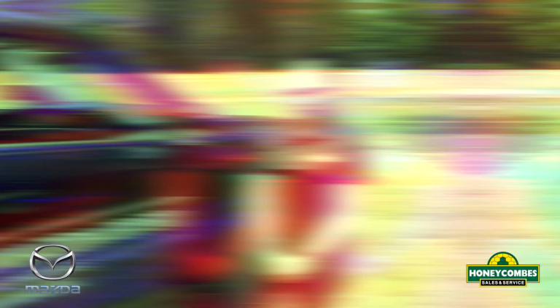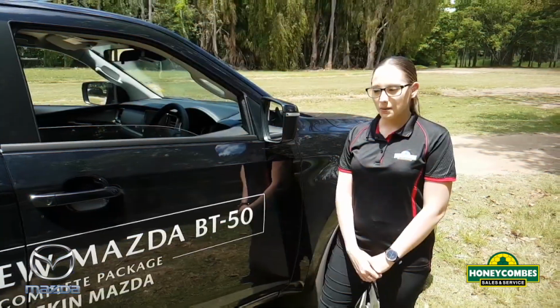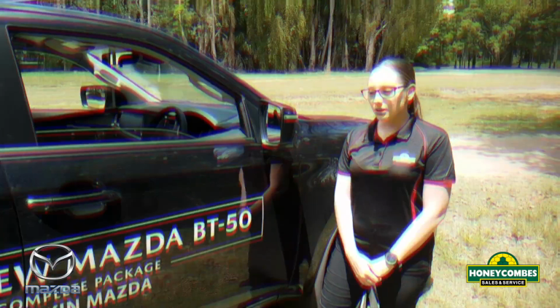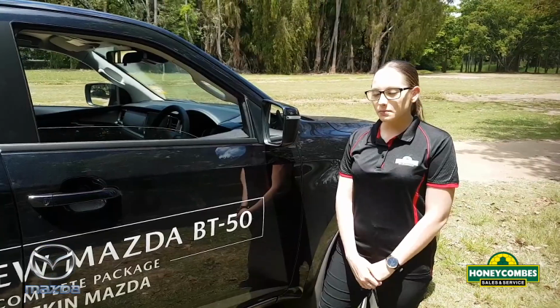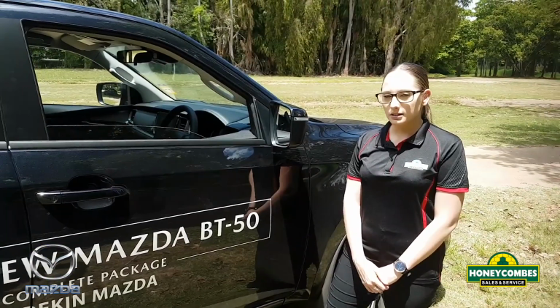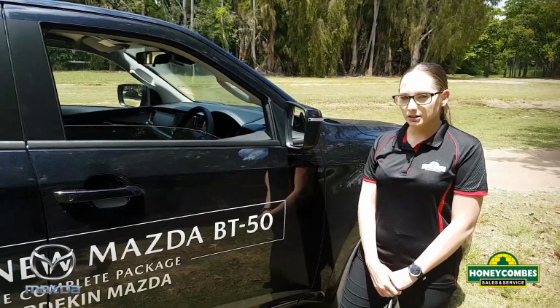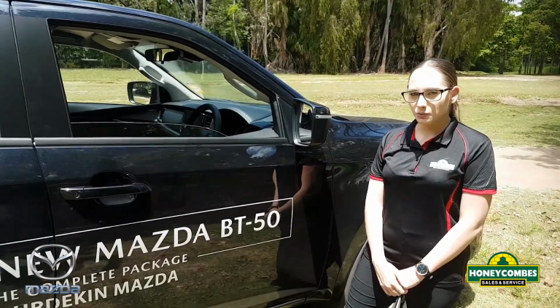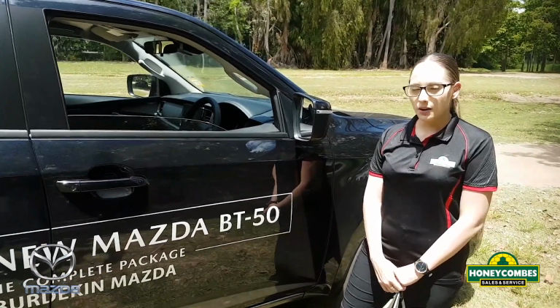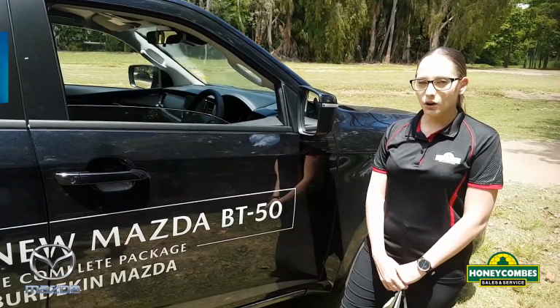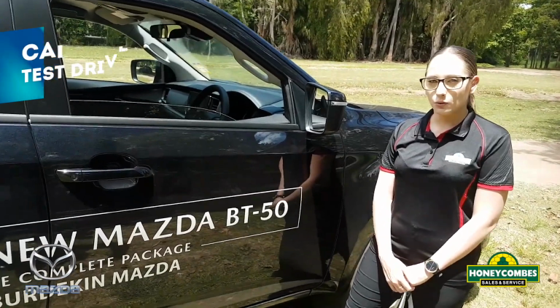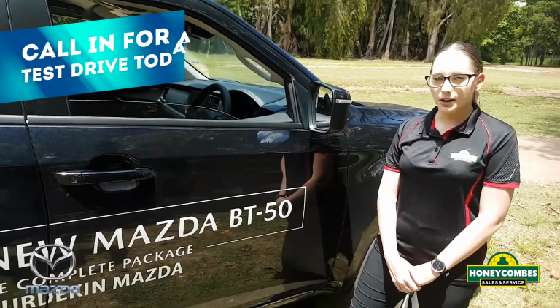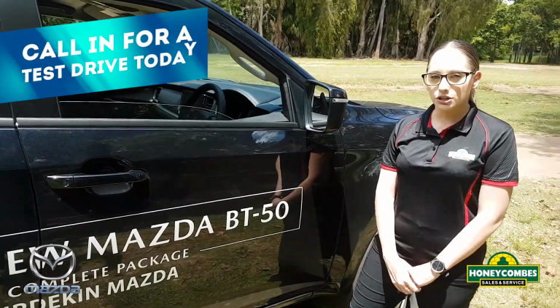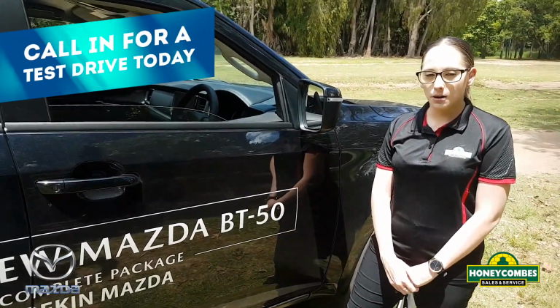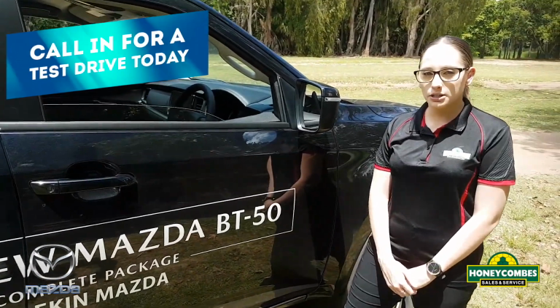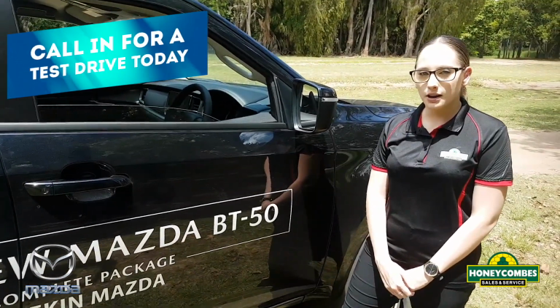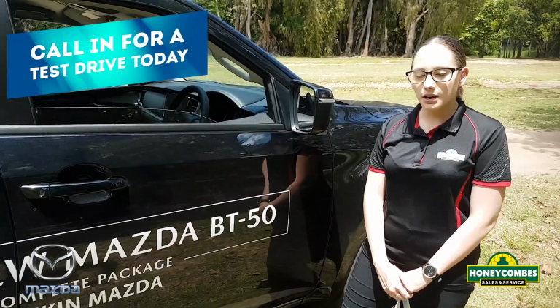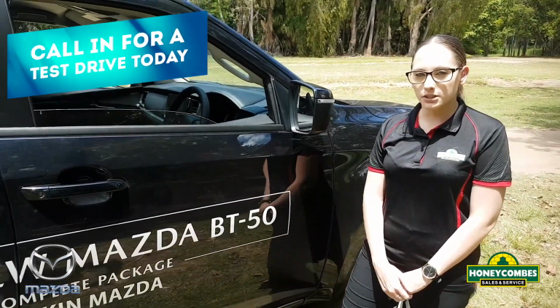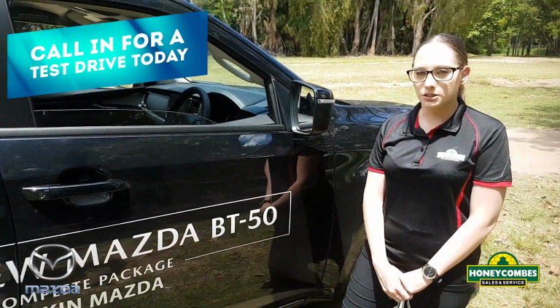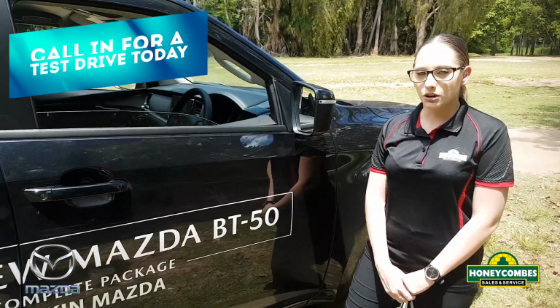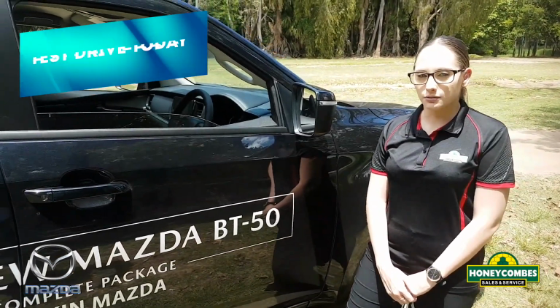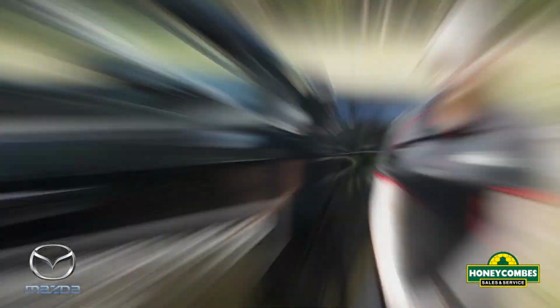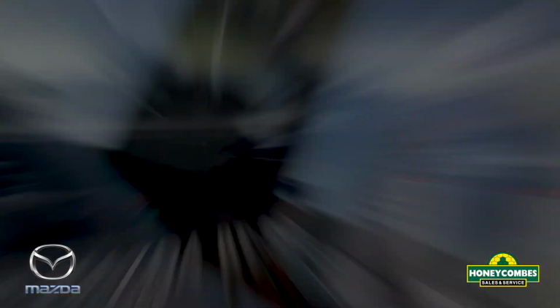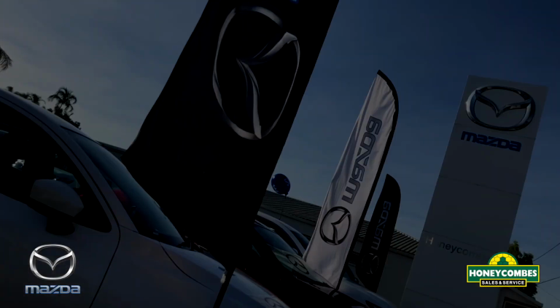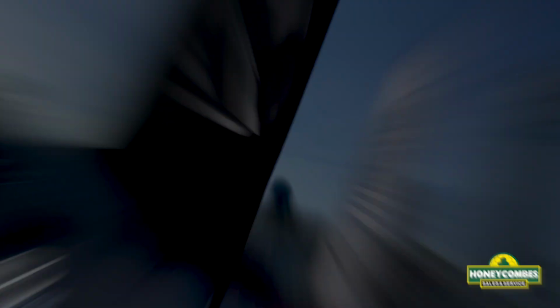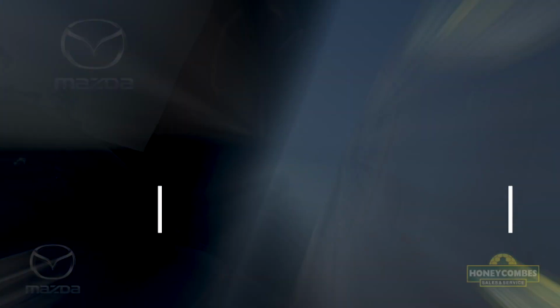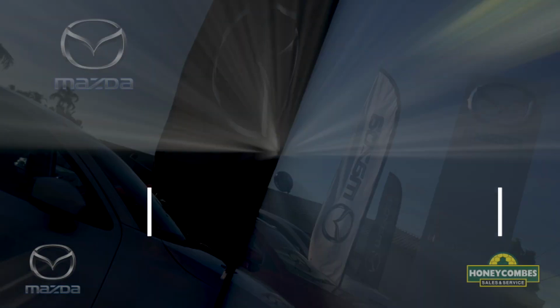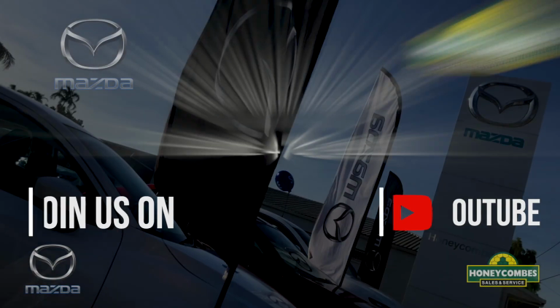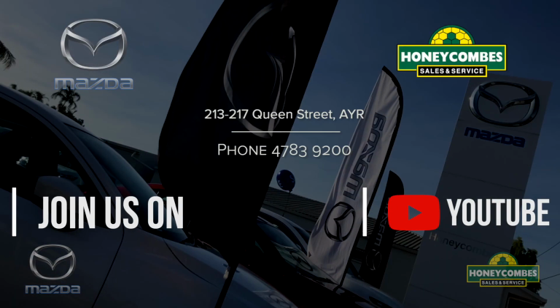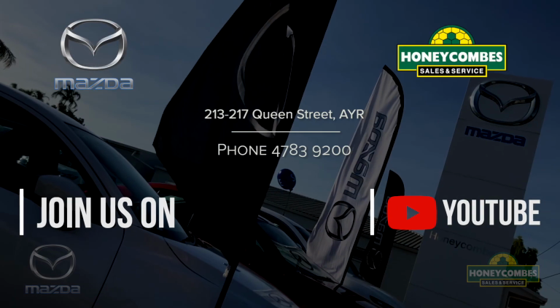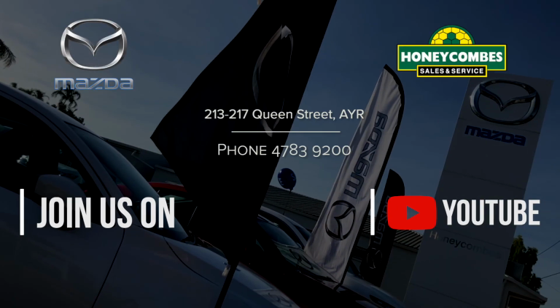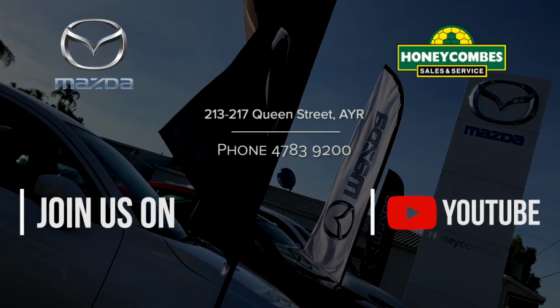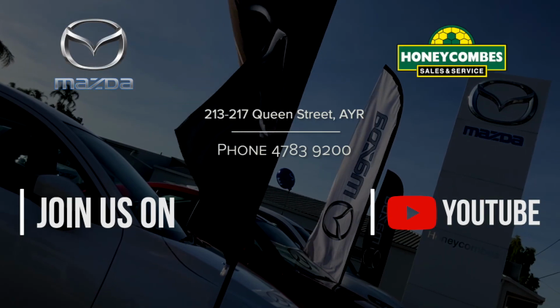At Burdekin Mazda we have the whole range. Come on down and have a test drive. Thank you, have a great day.